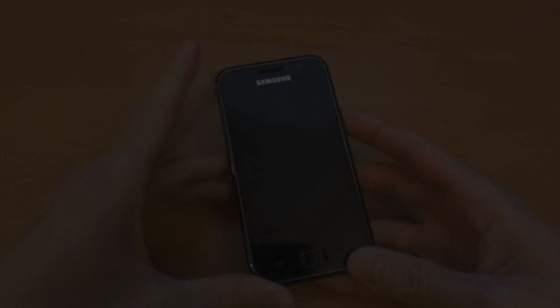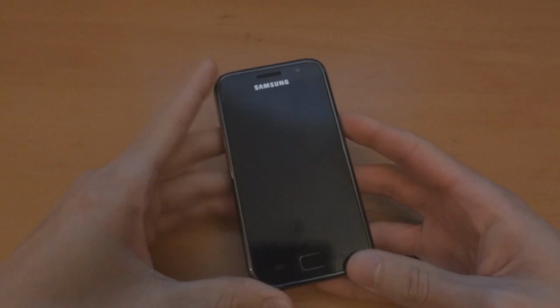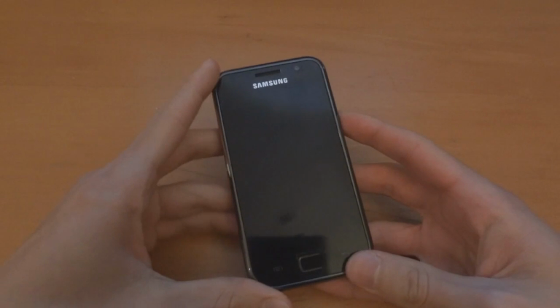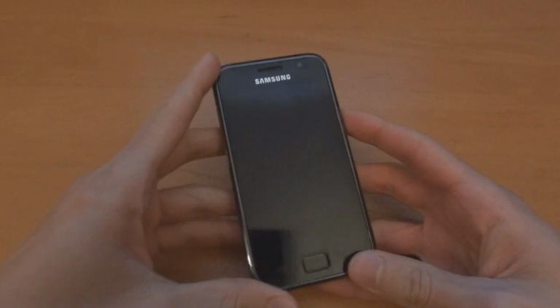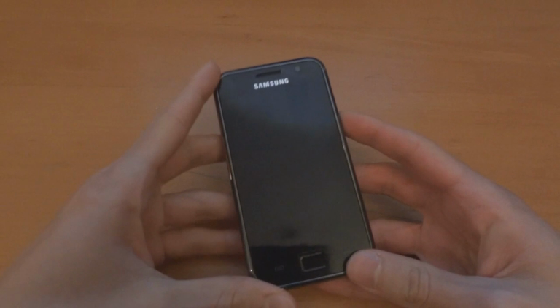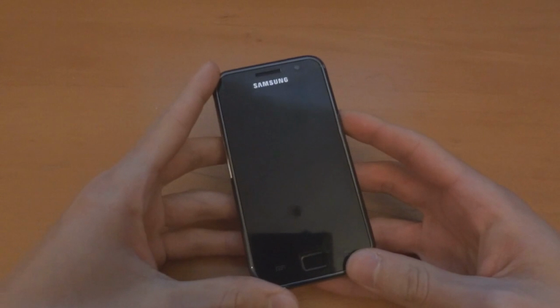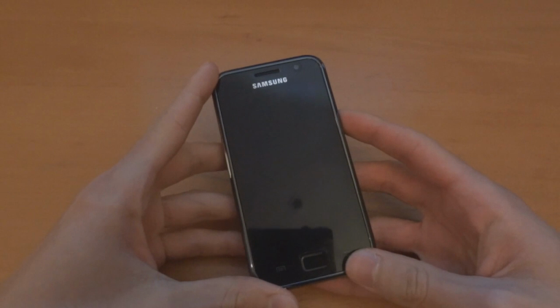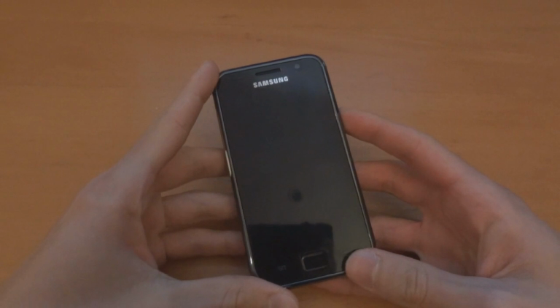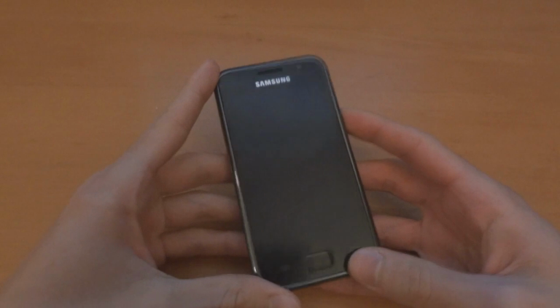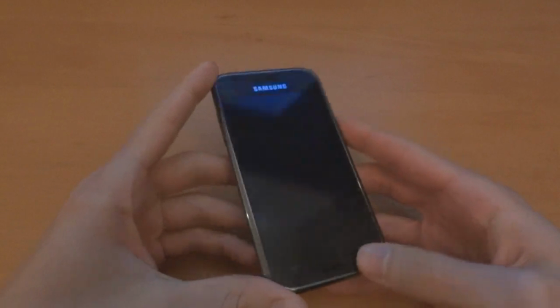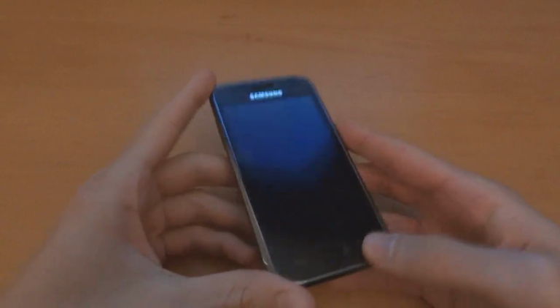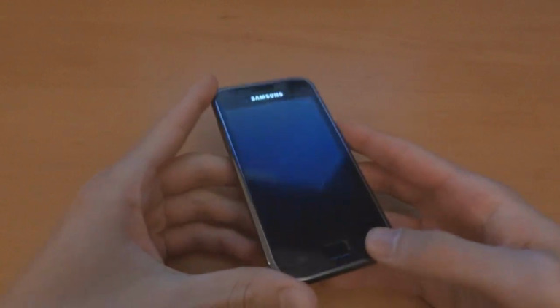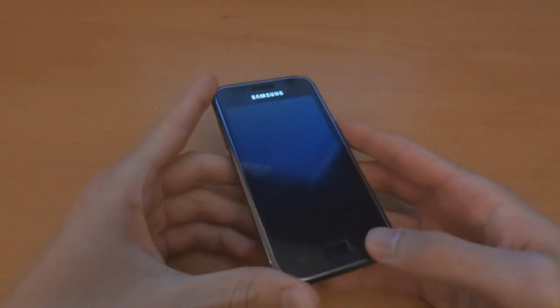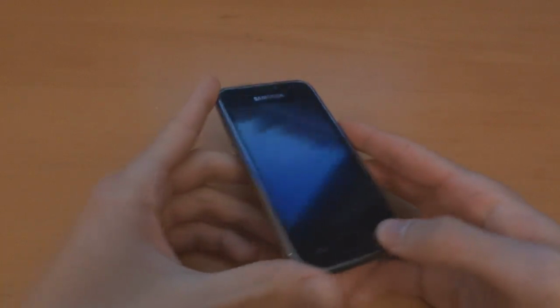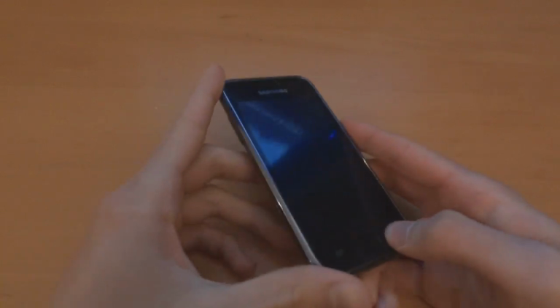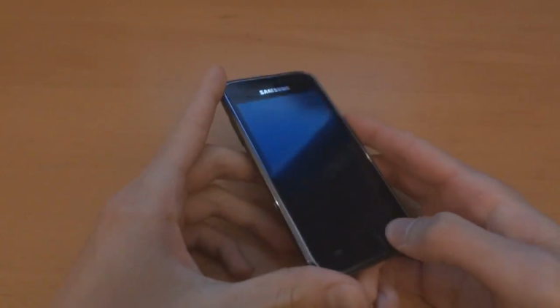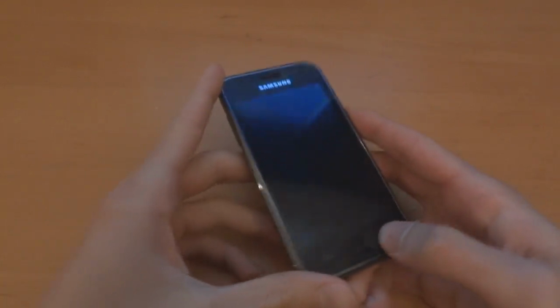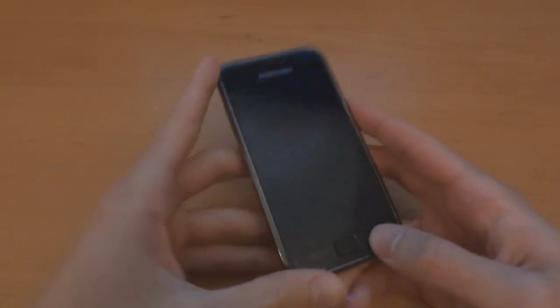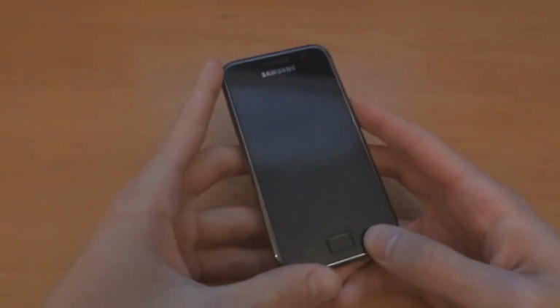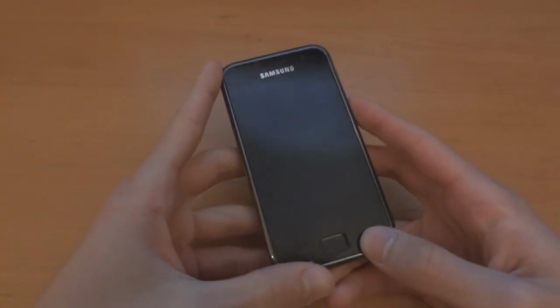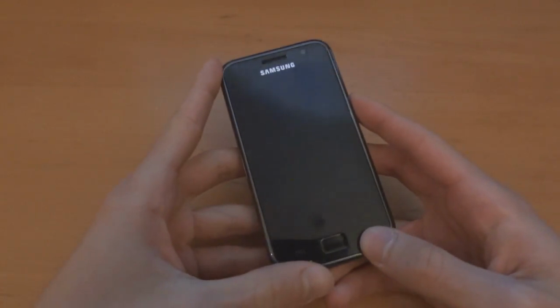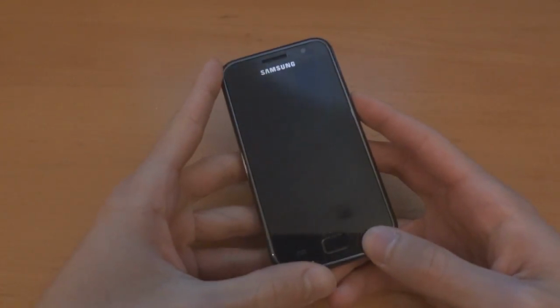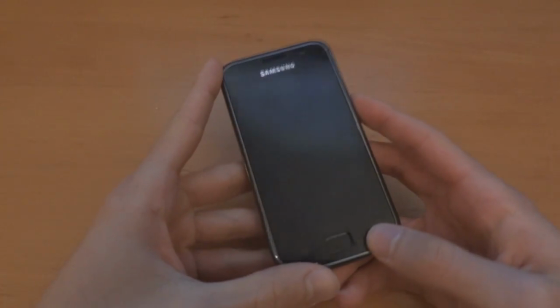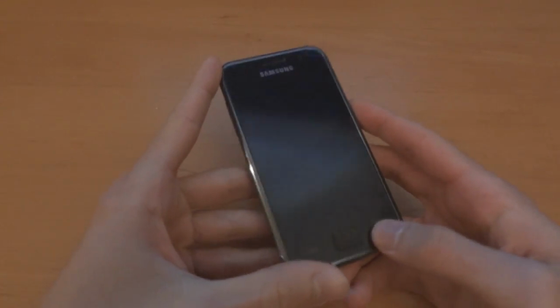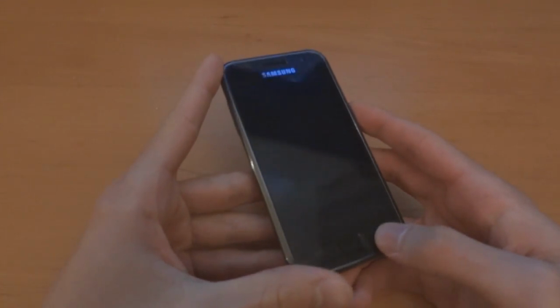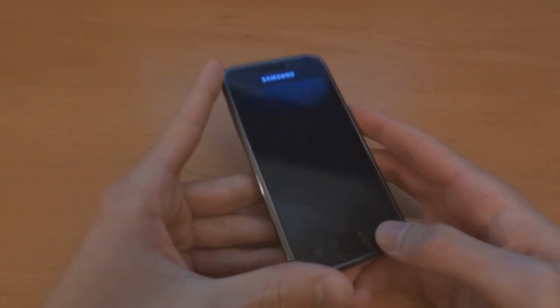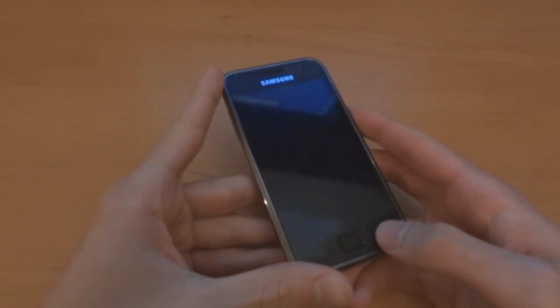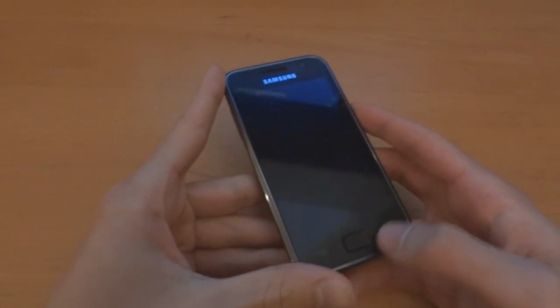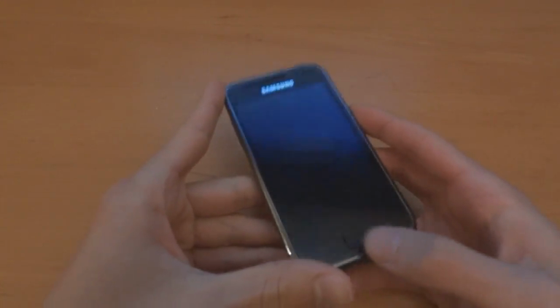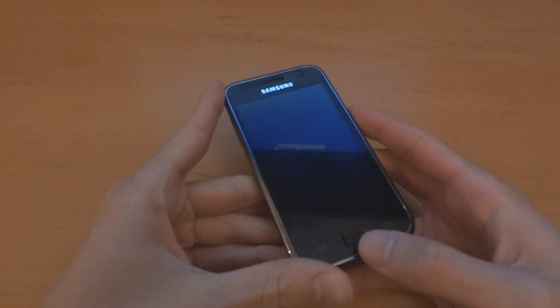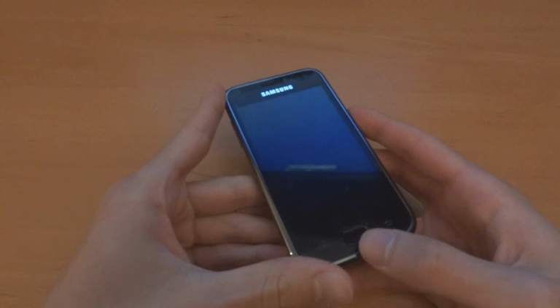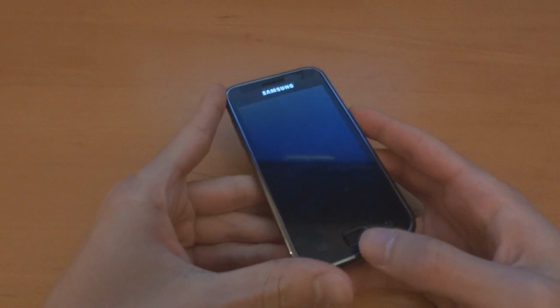Hey, what's up guys, TotallyWTO today and I'm going to be showing you how to flash over Surface ROM.